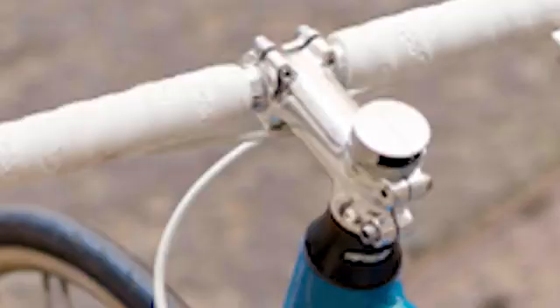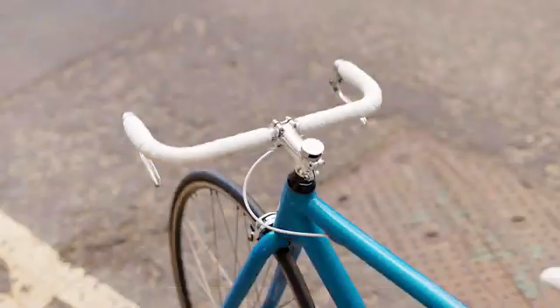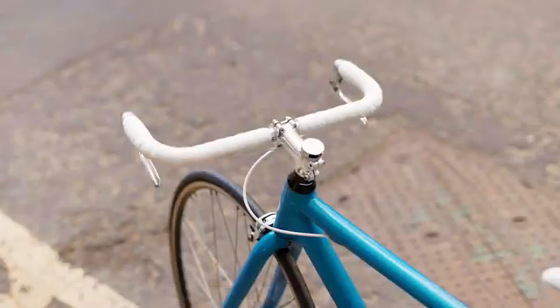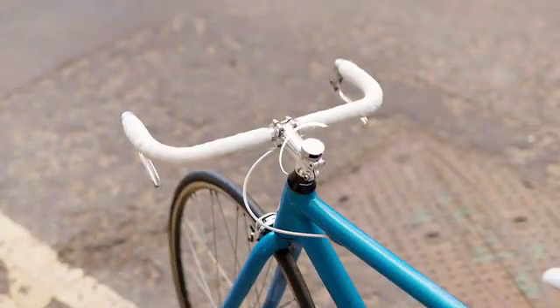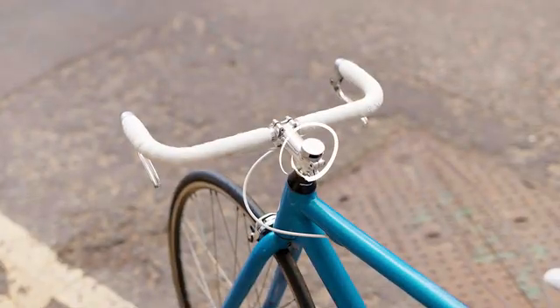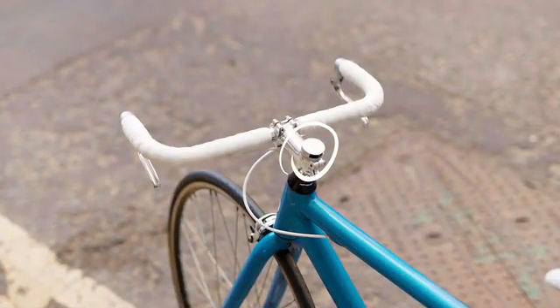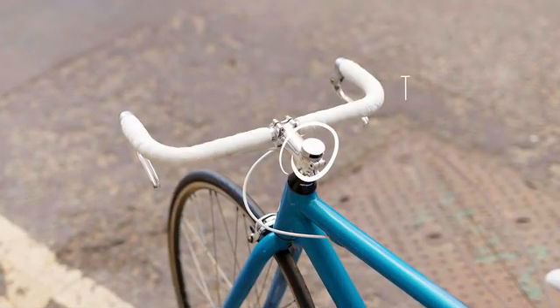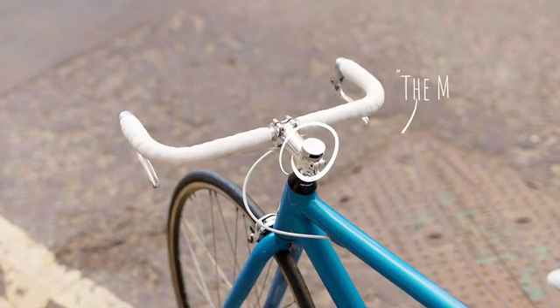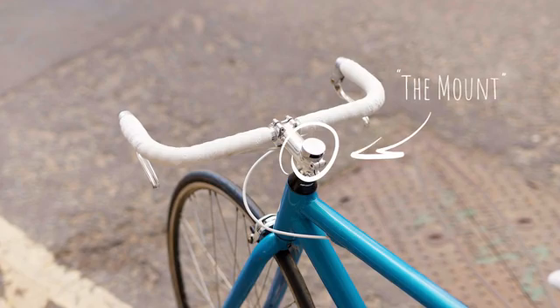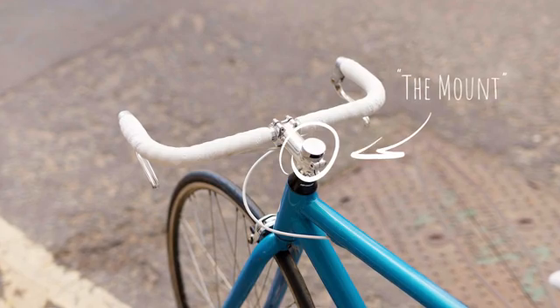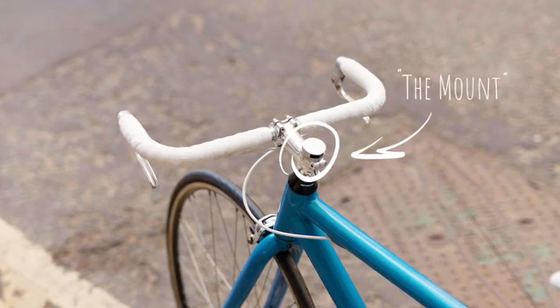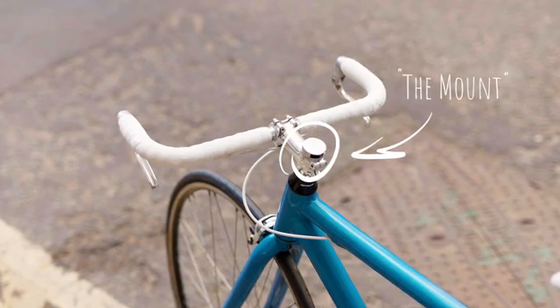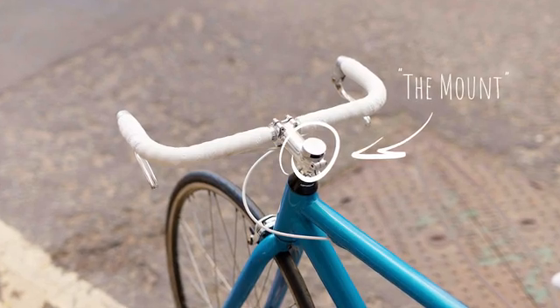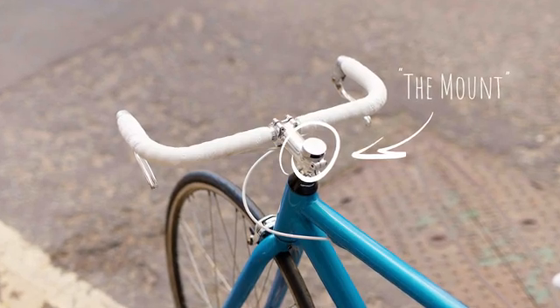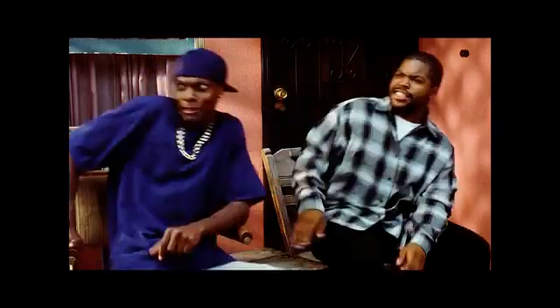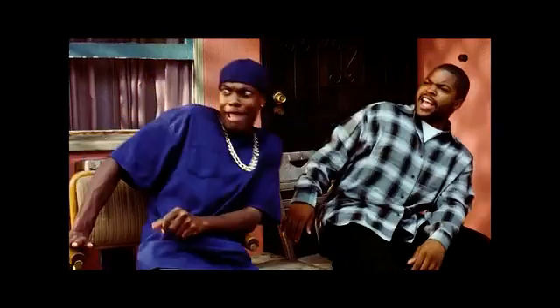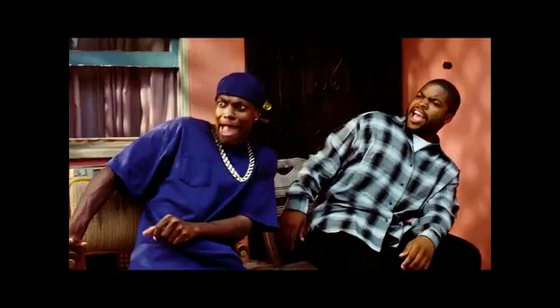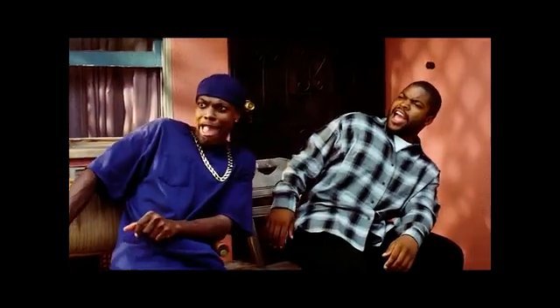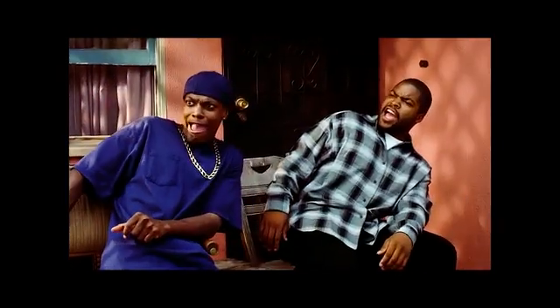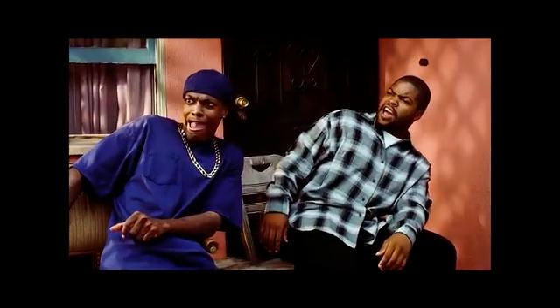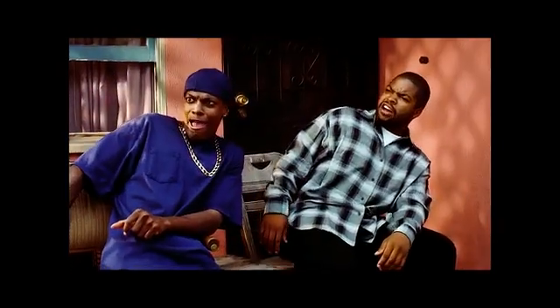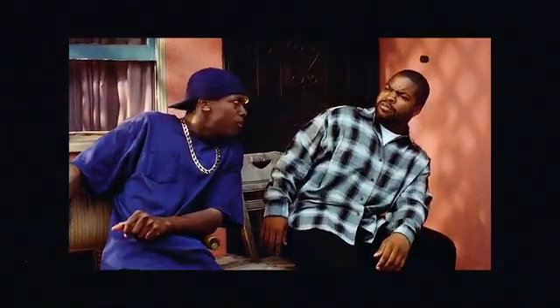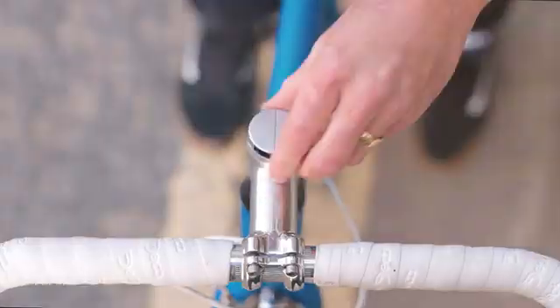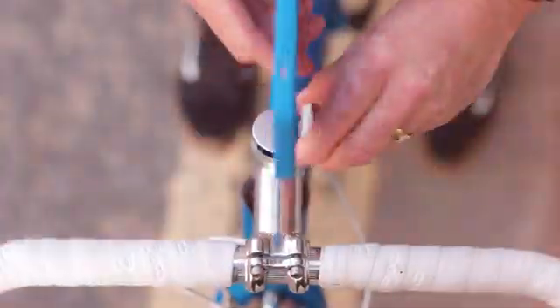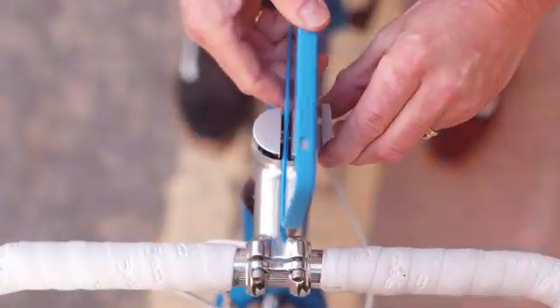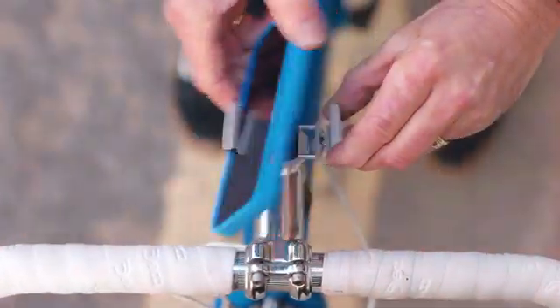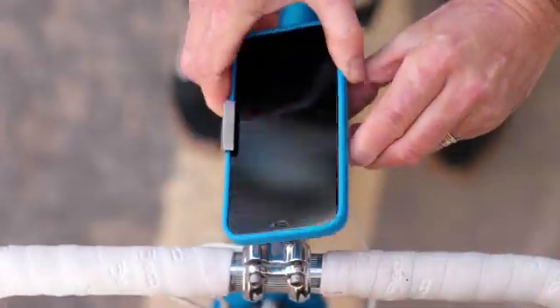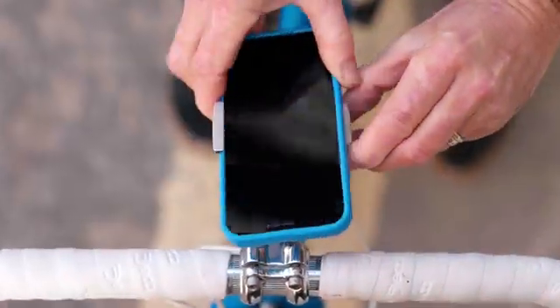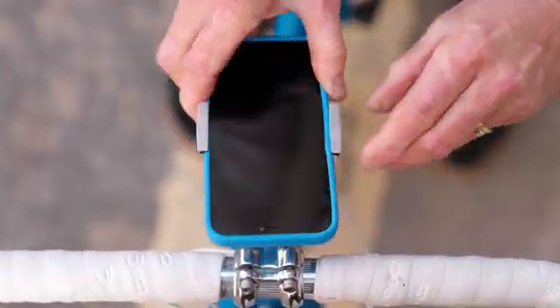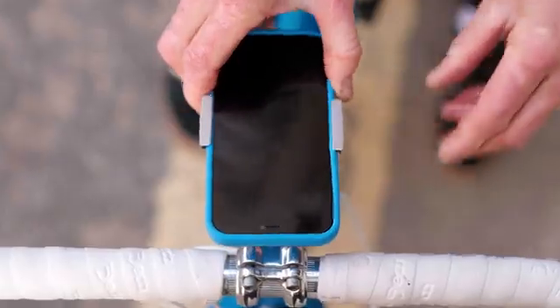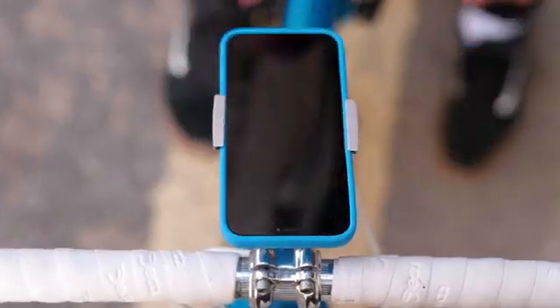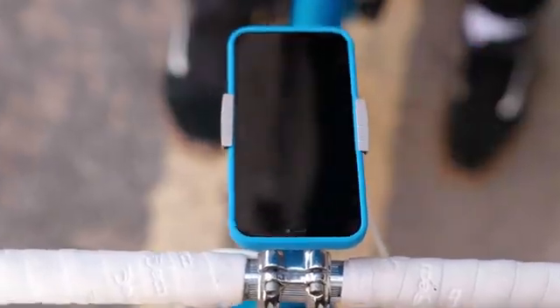Yep, that's the mount. Right there. Introducing the Loop Micro Mount.